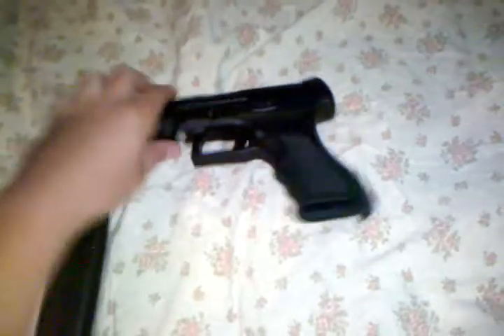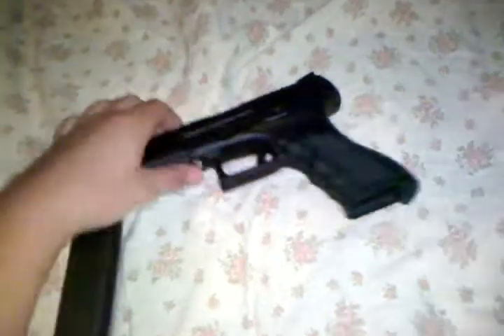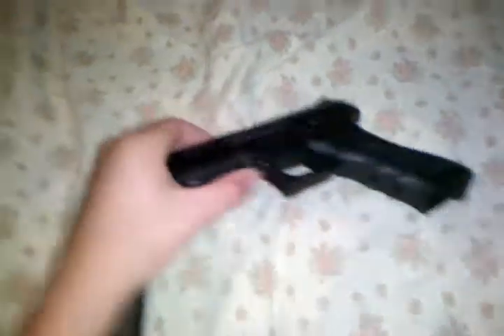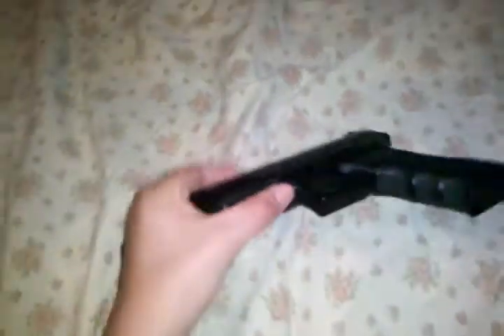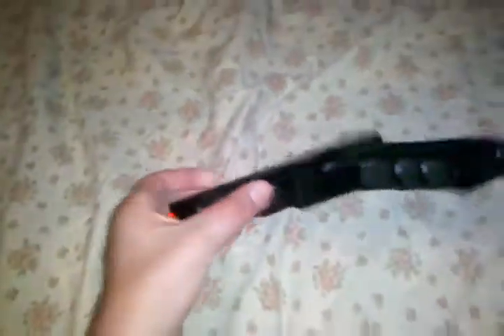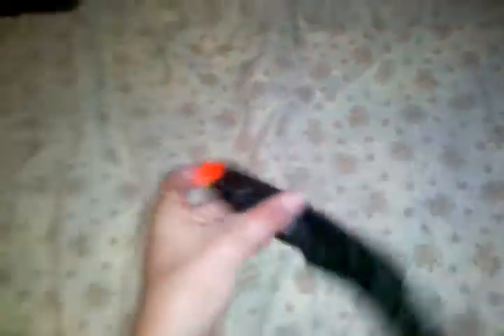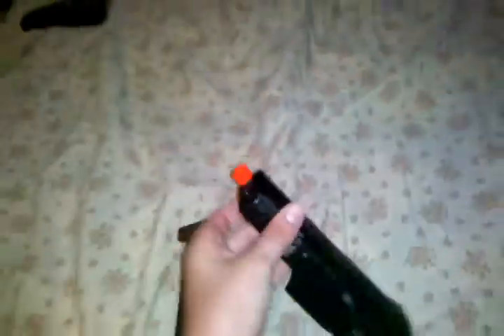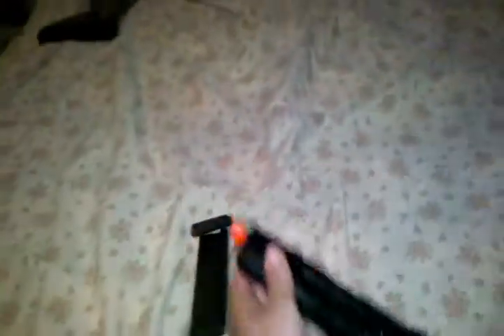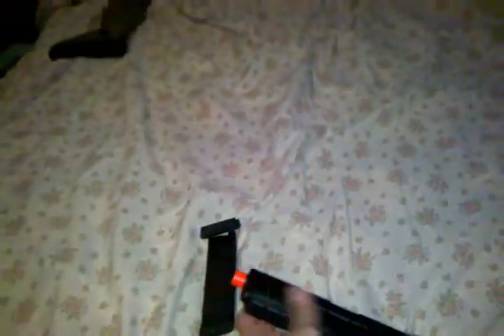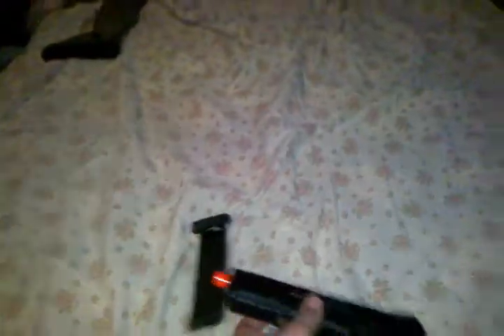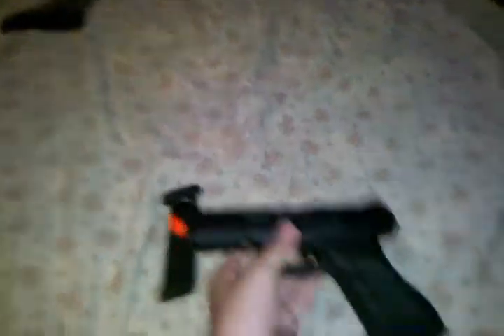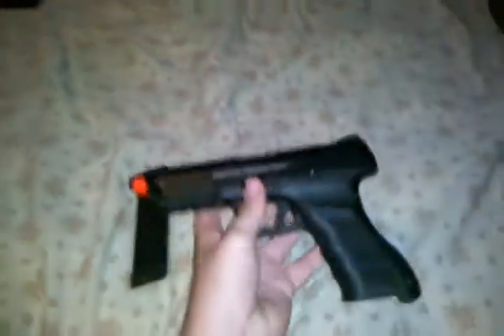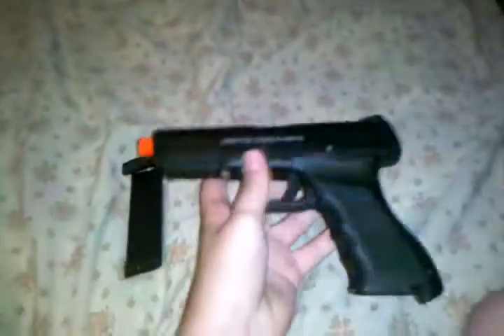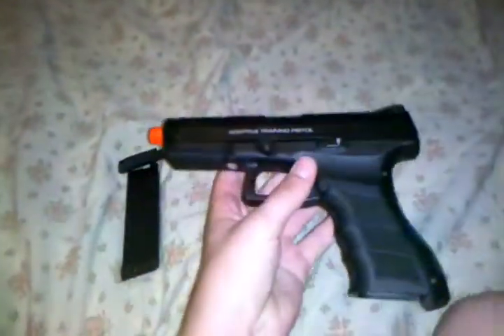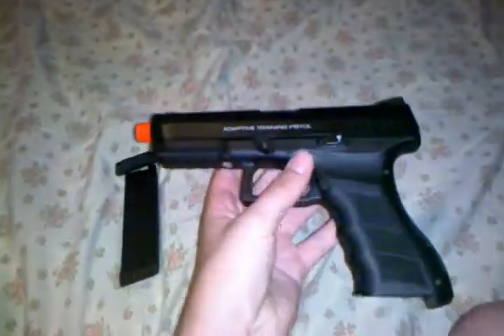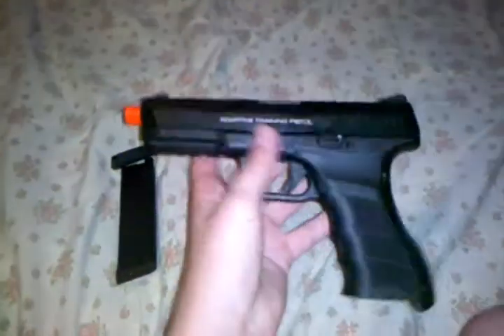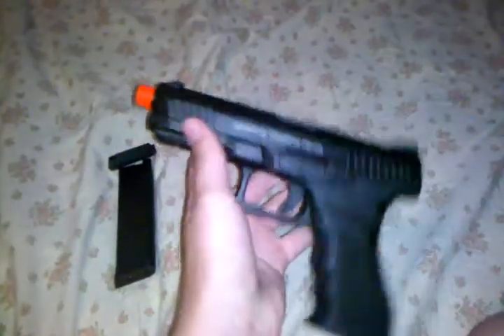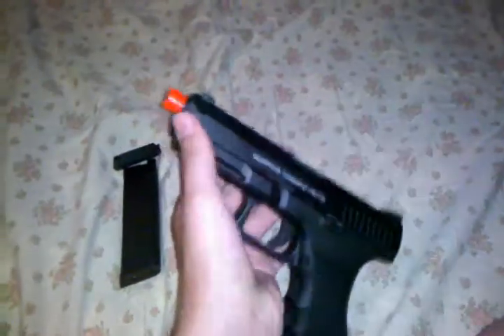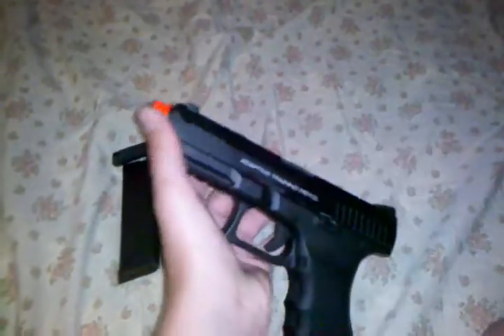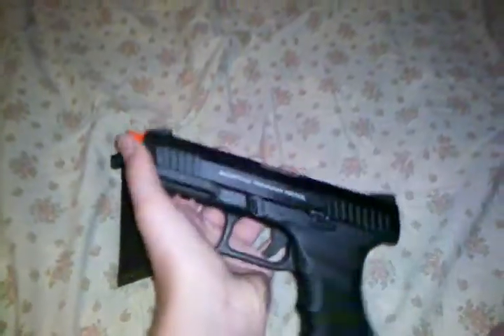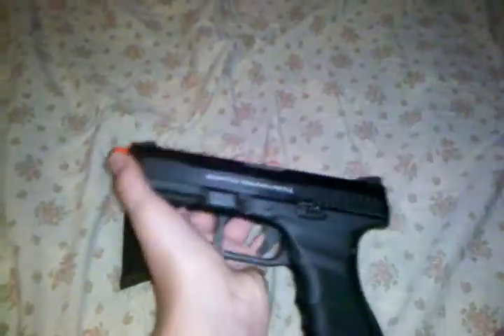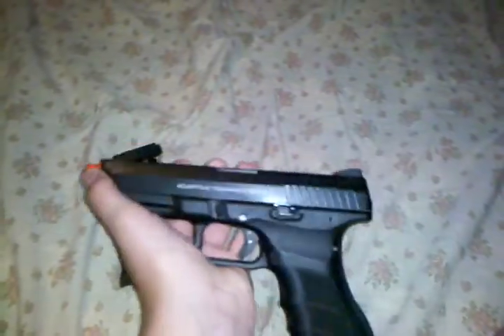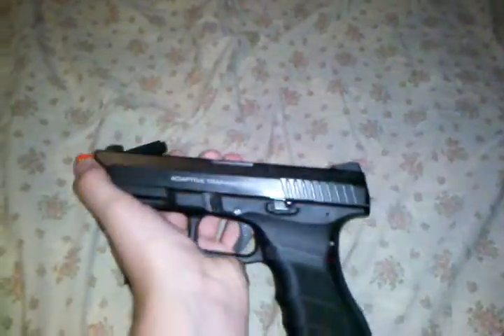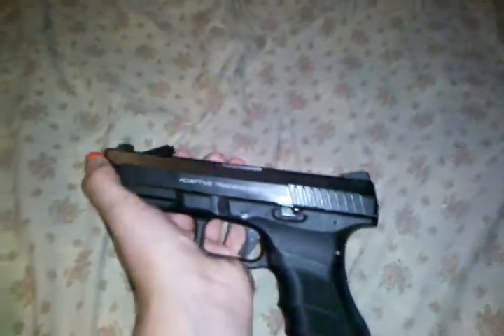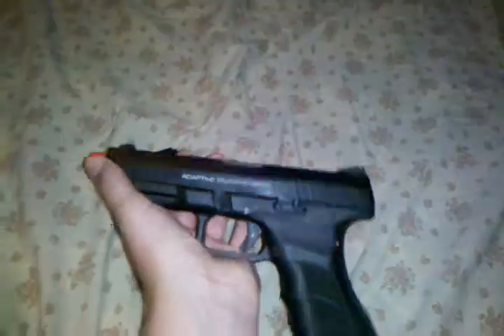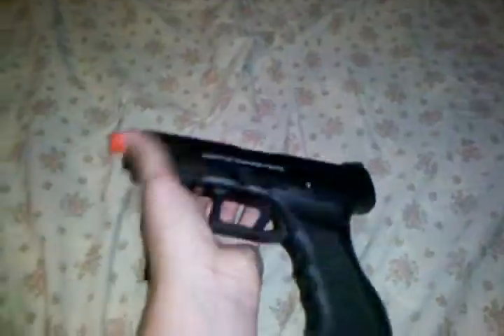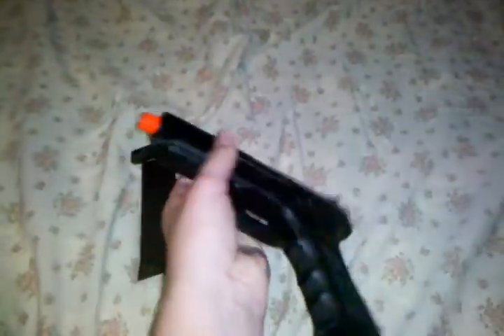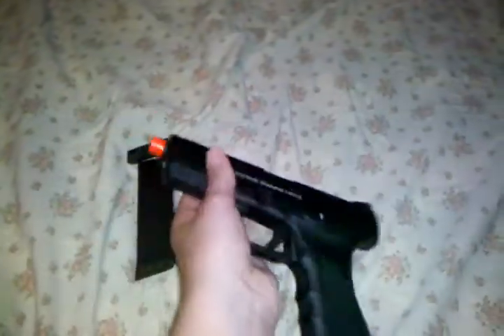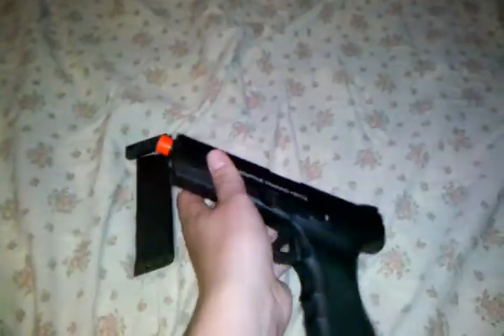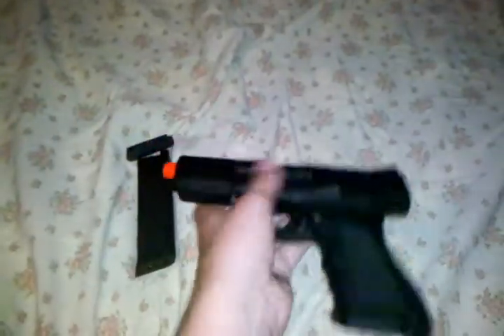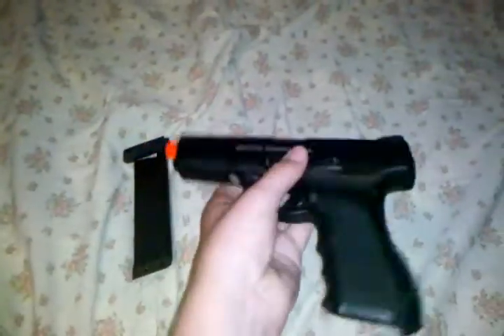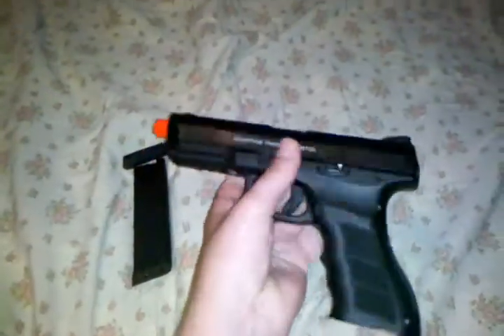This gun costs $120 at Shorty USA, and spare mags are like $30.